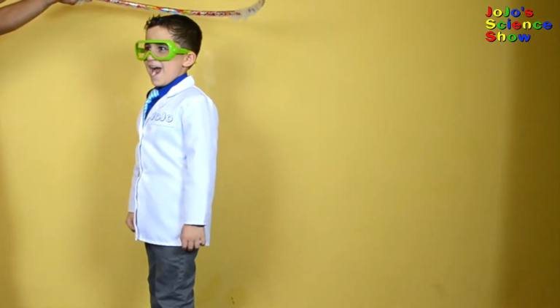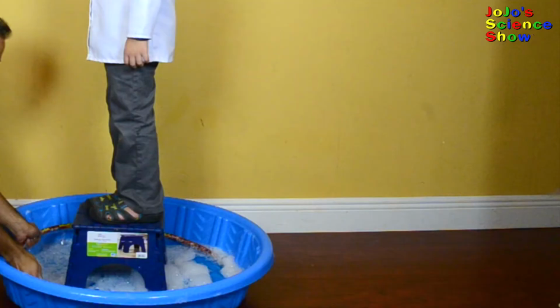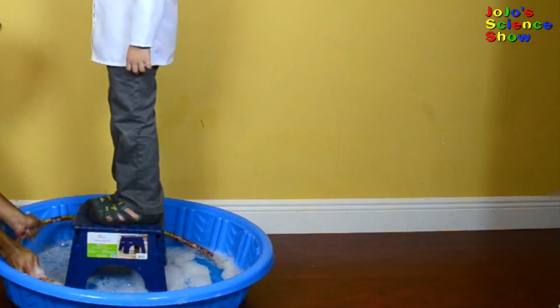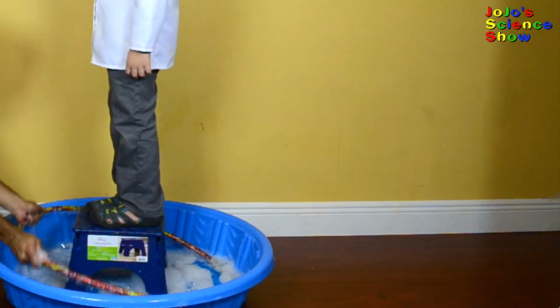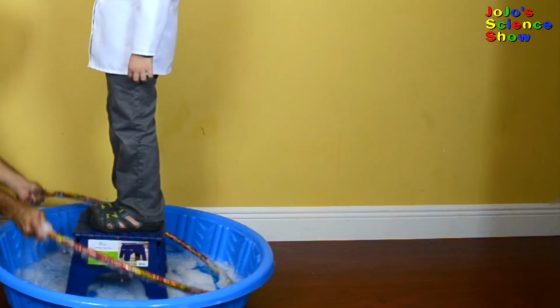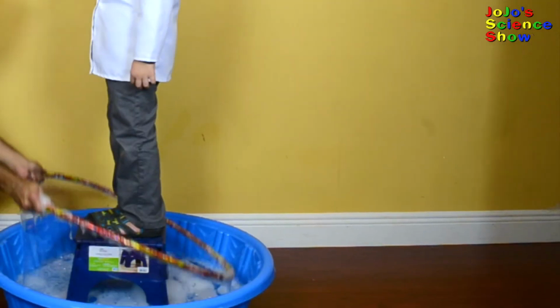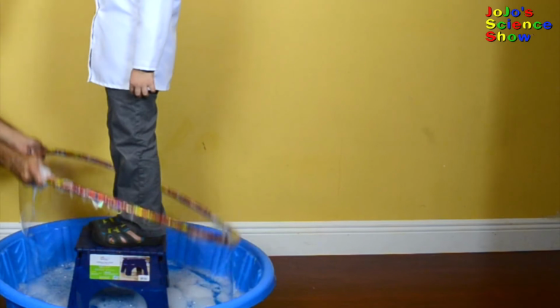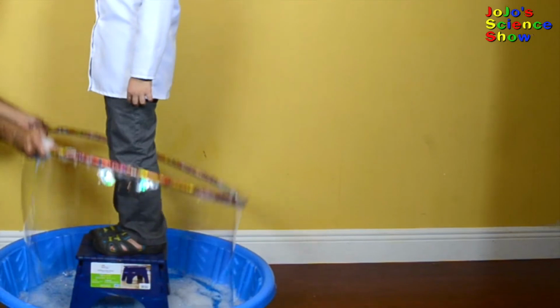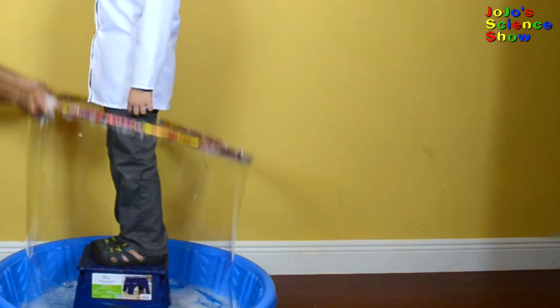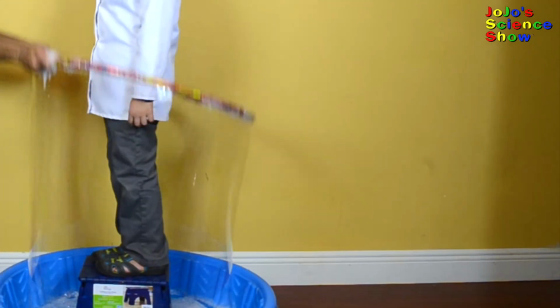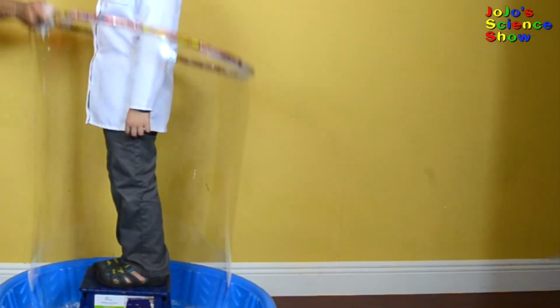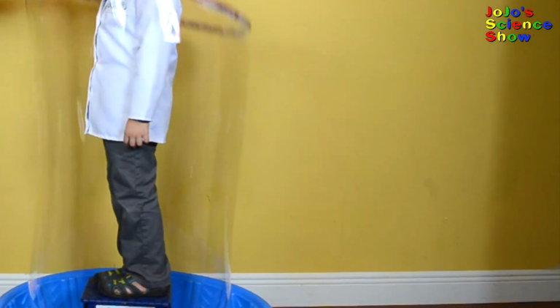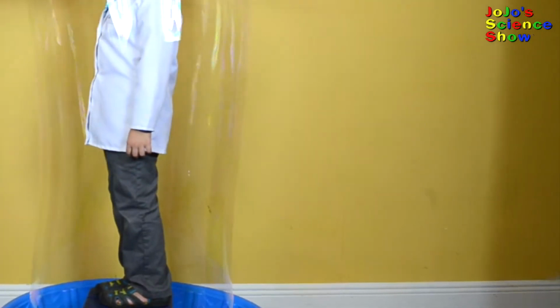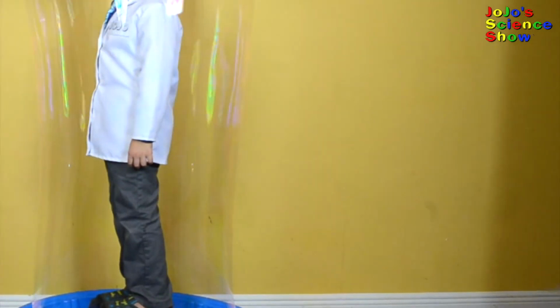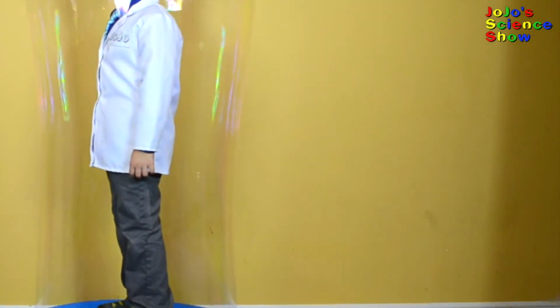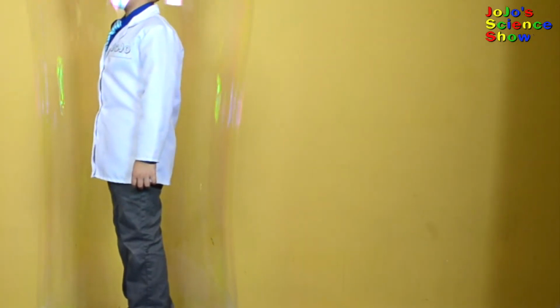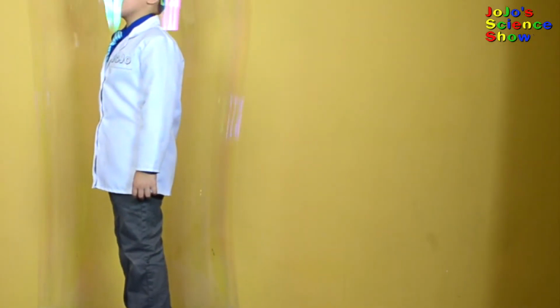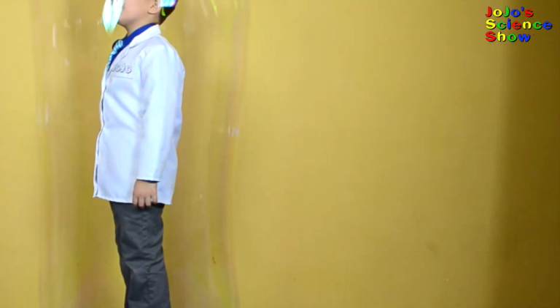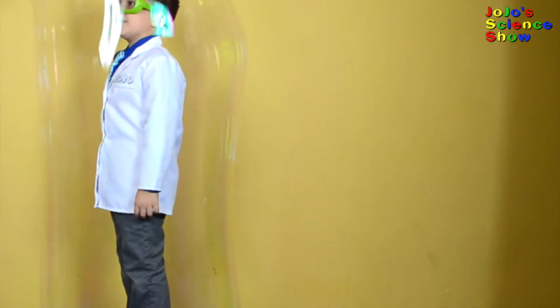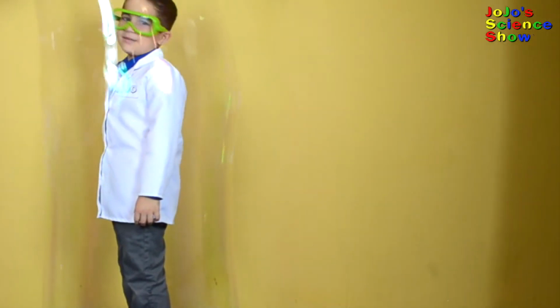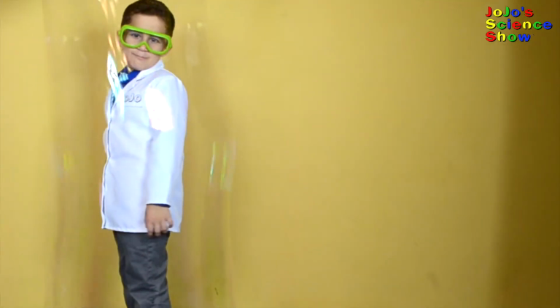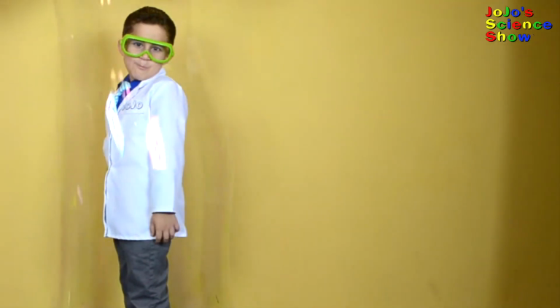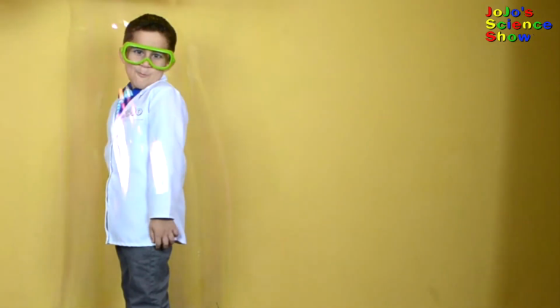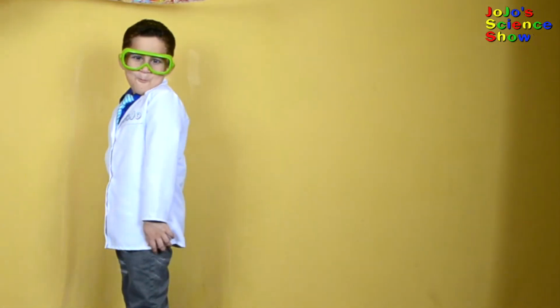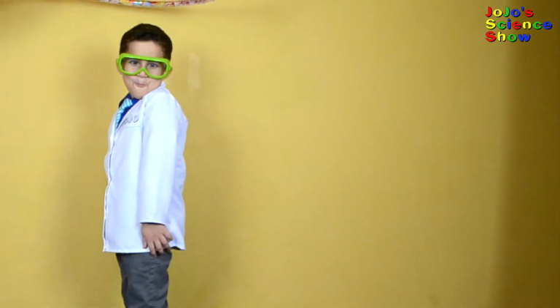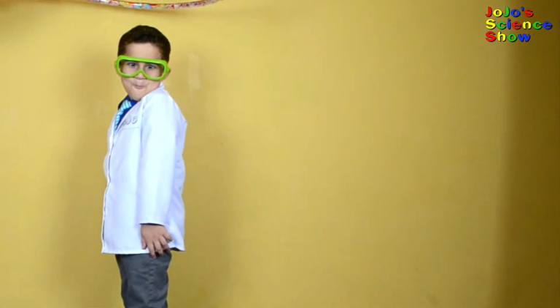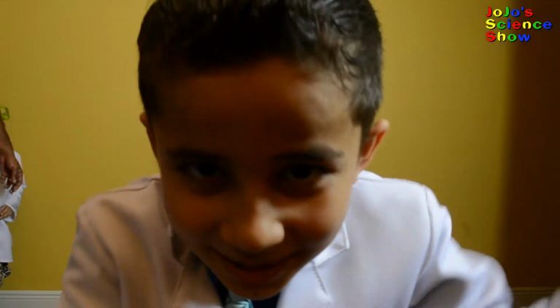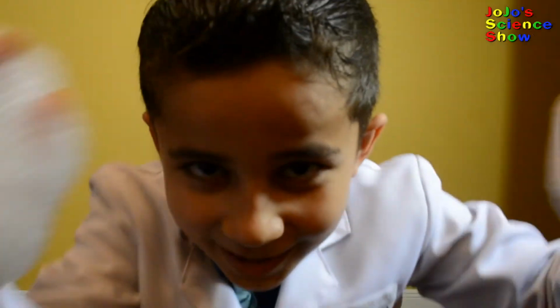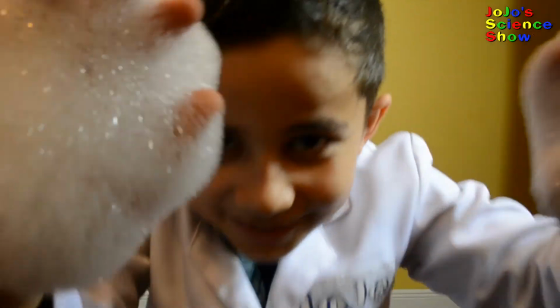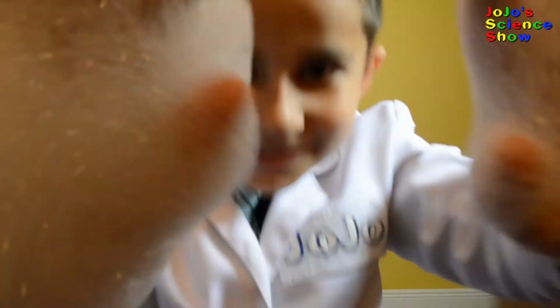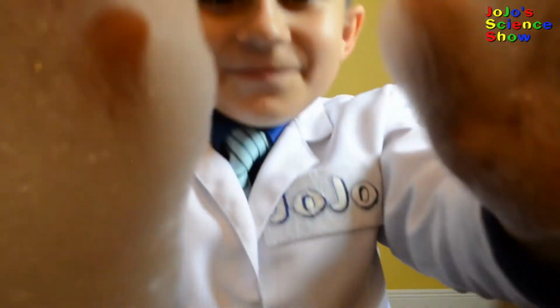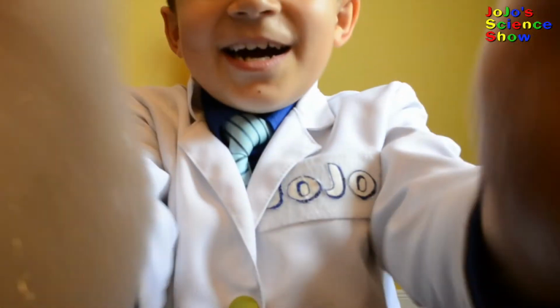I skipped the giant bubble trays. Let's see how long this is. Science is fun!